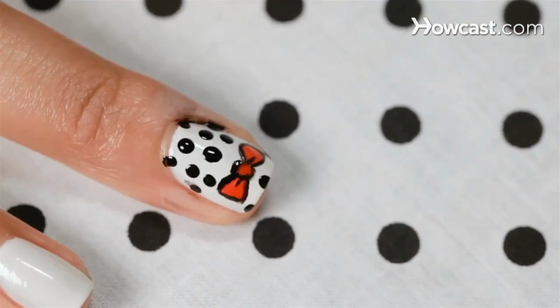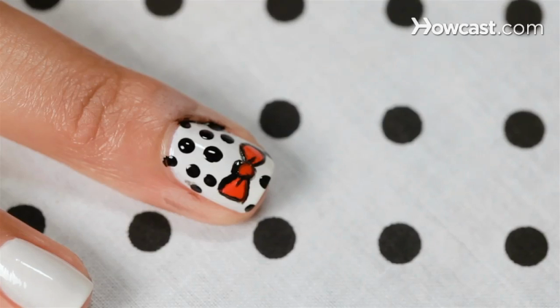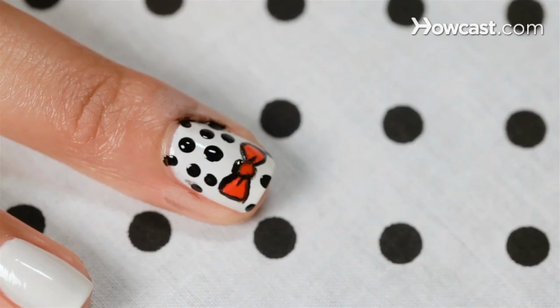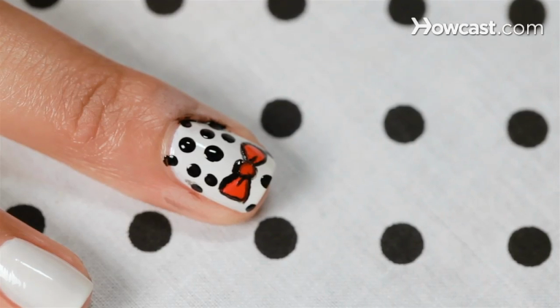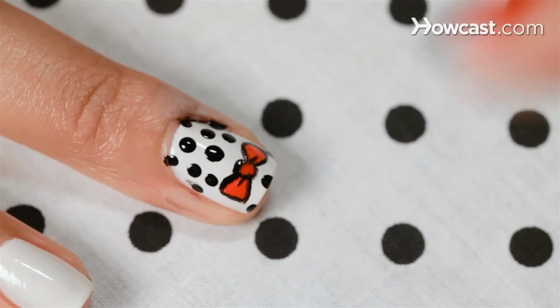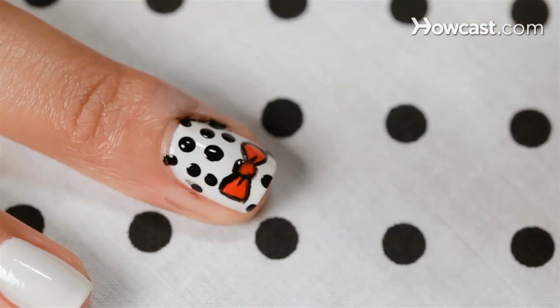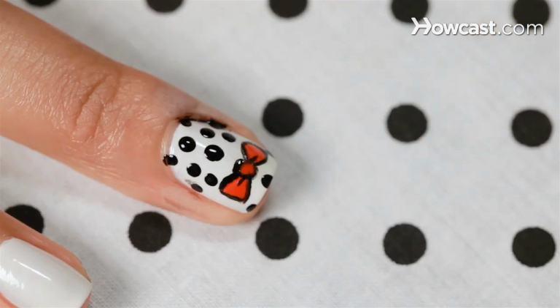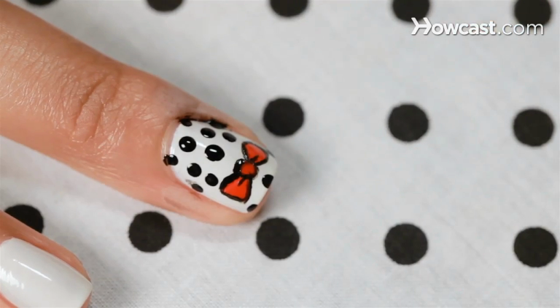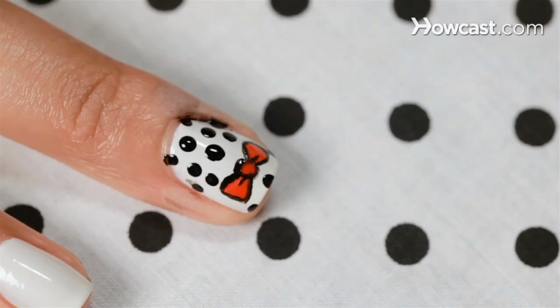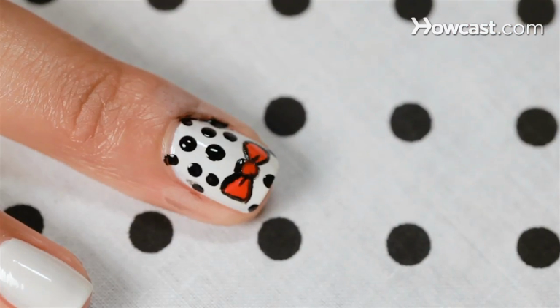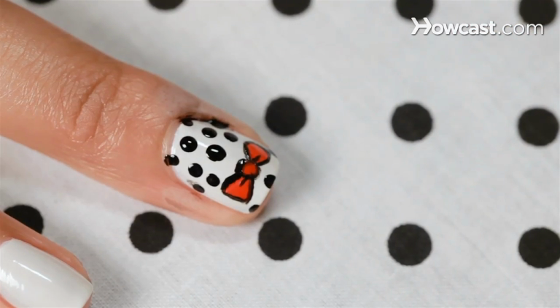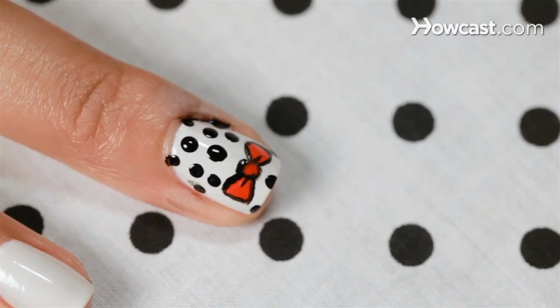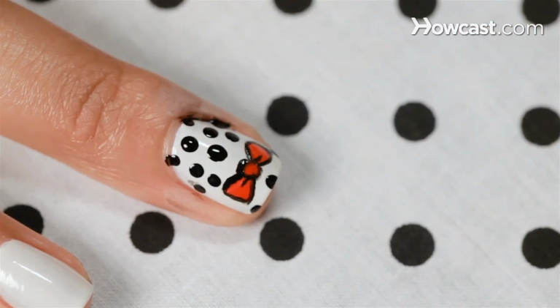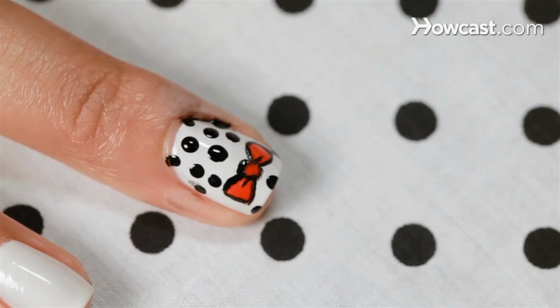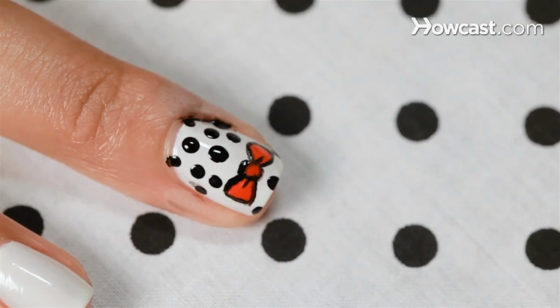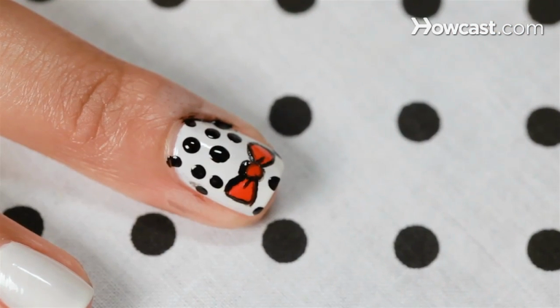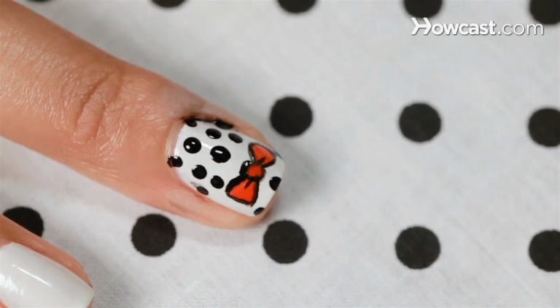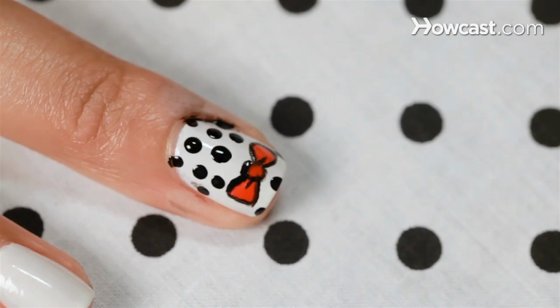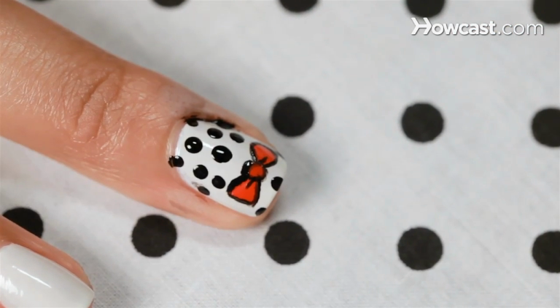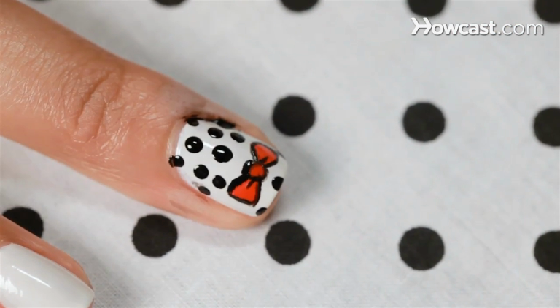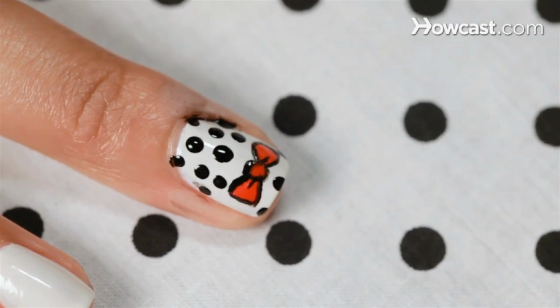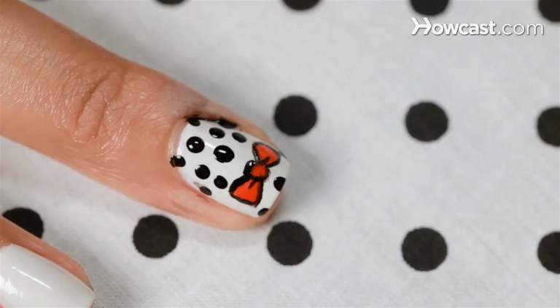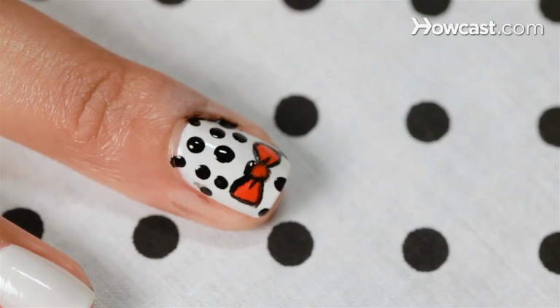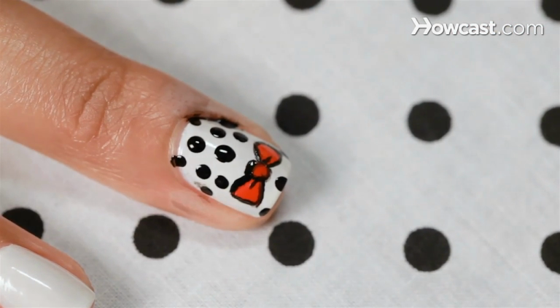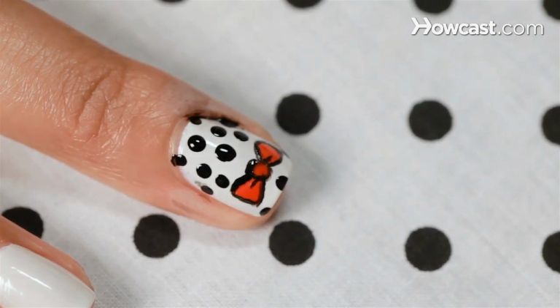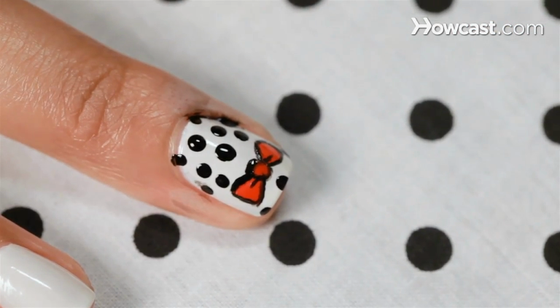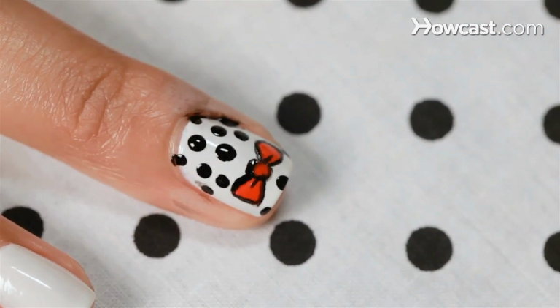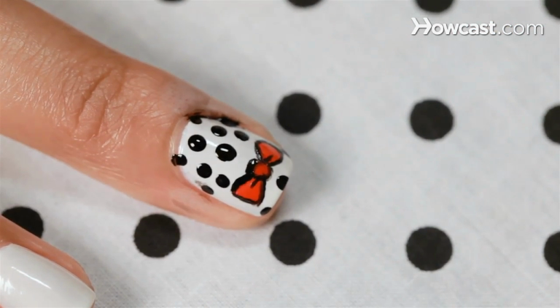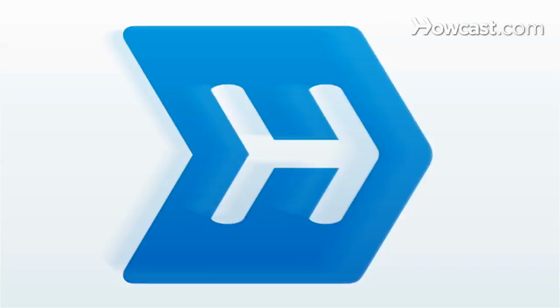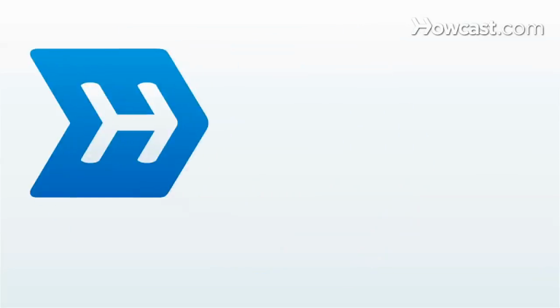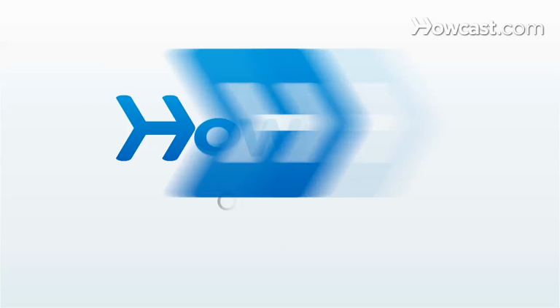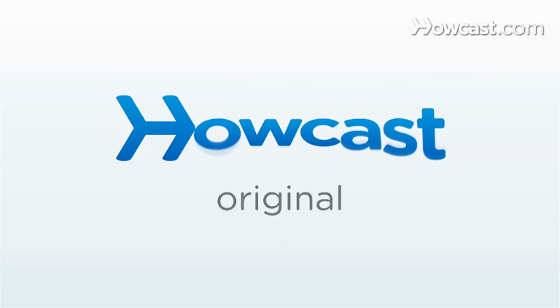Just add a little top coat, clean it up around the edges and you're good to go with bows and polka dots. I'll see you next time. Bye!